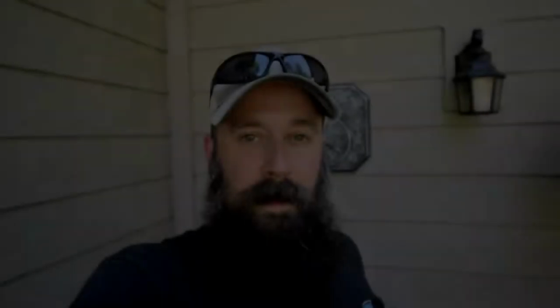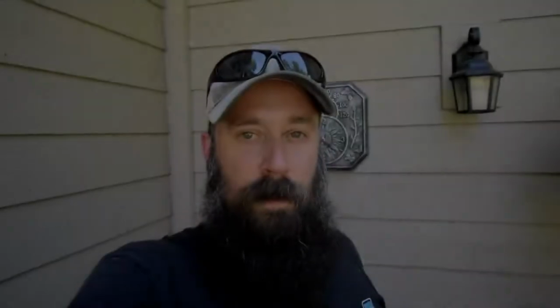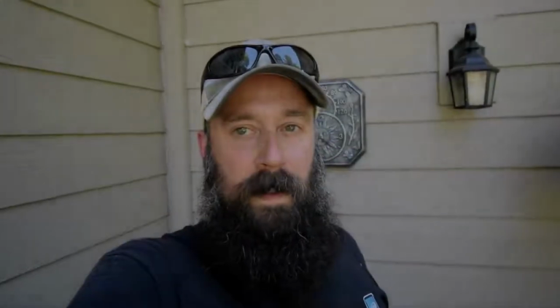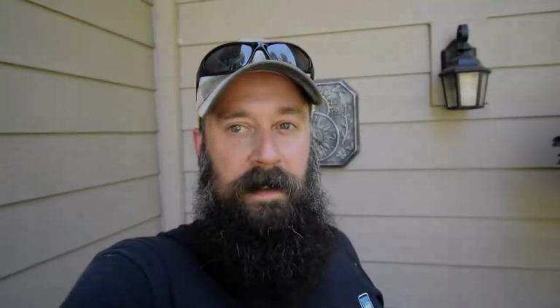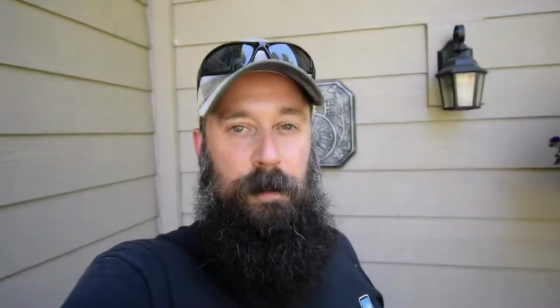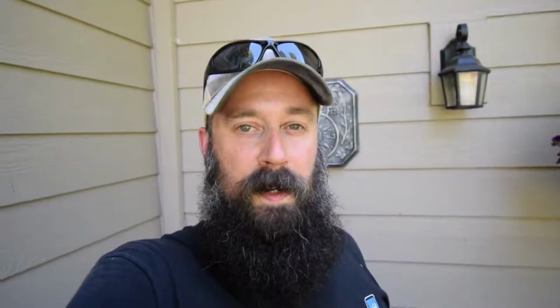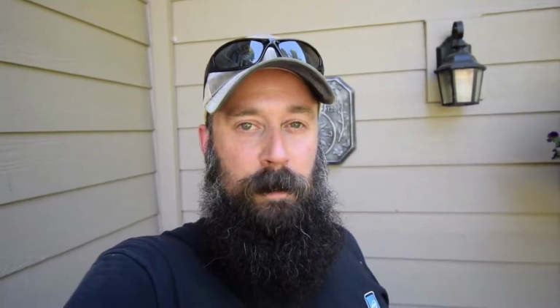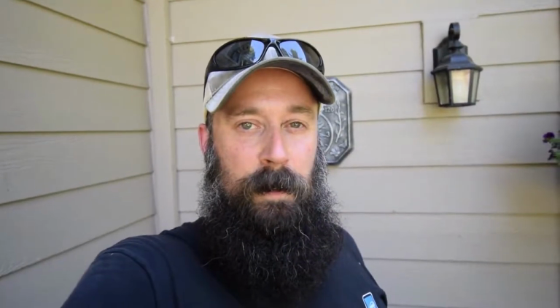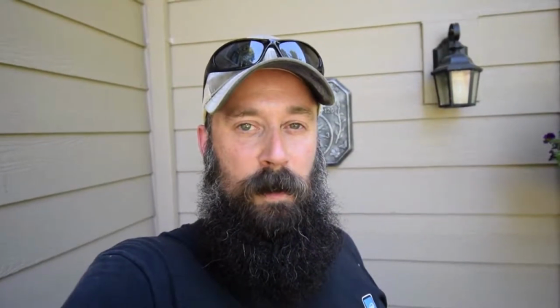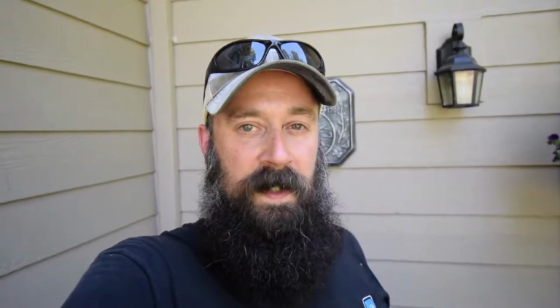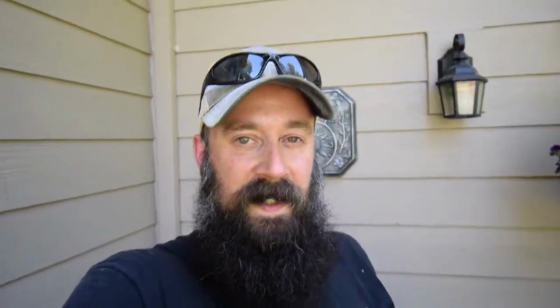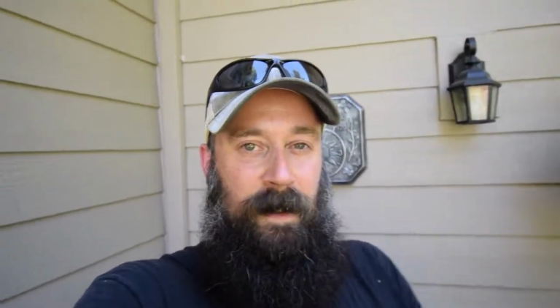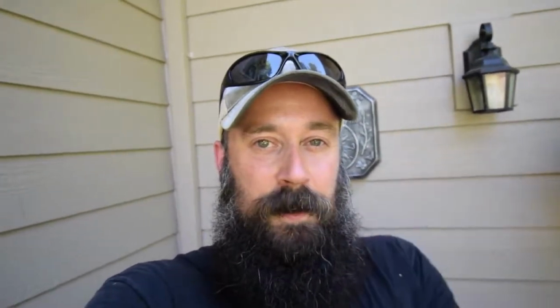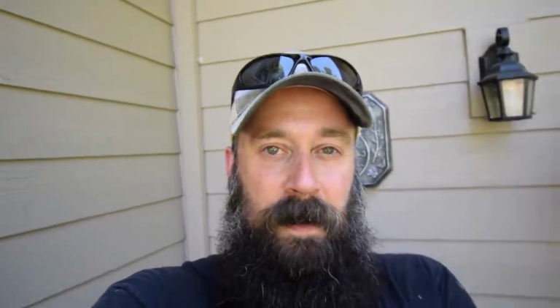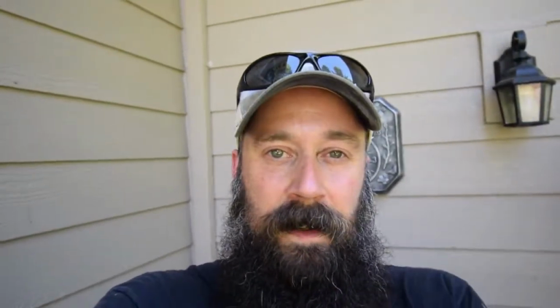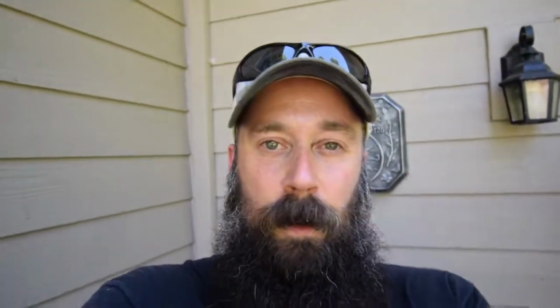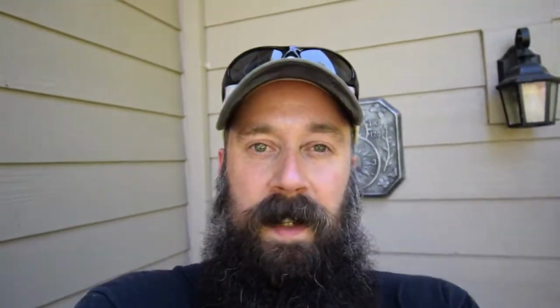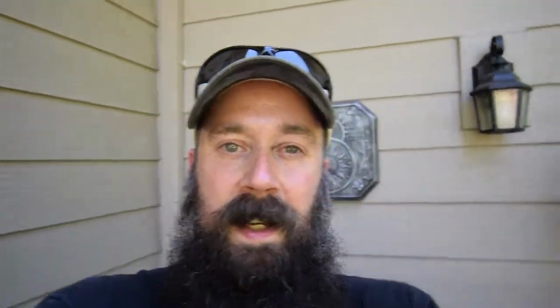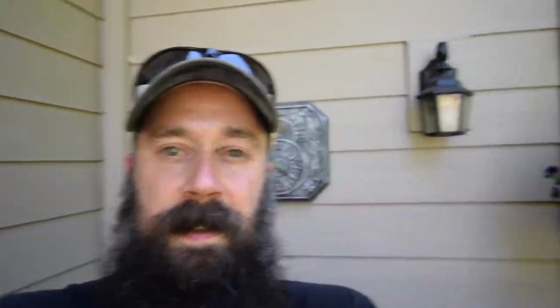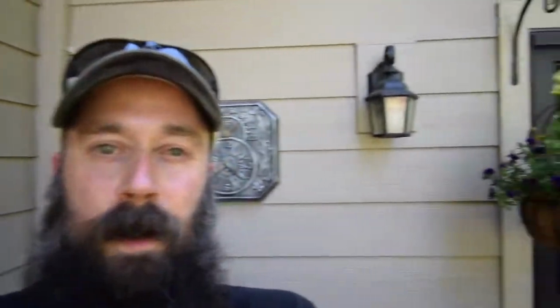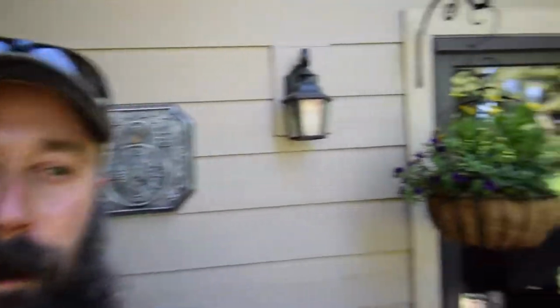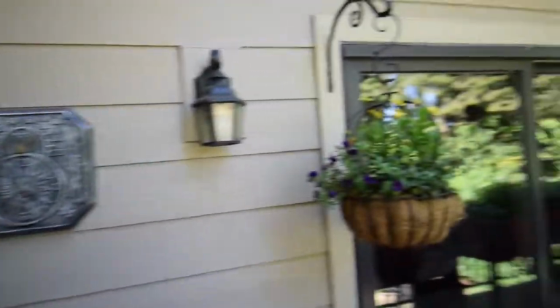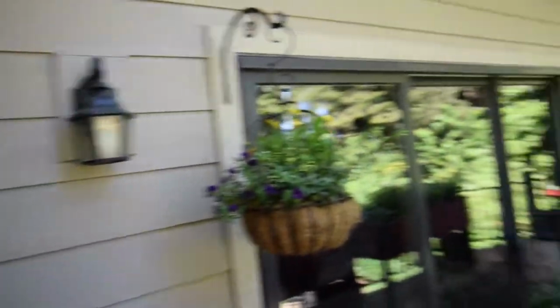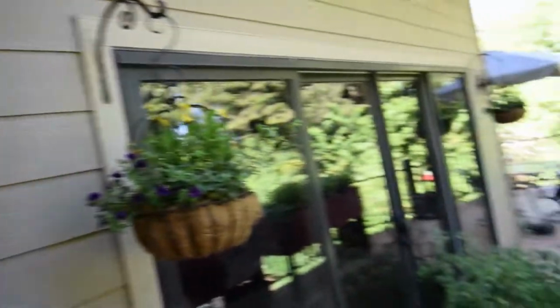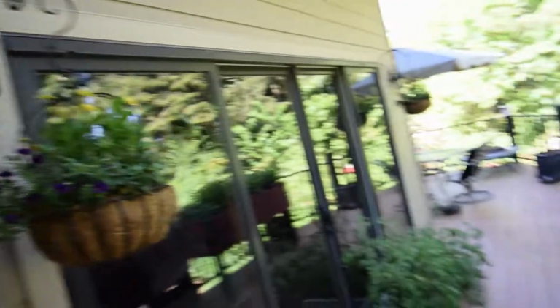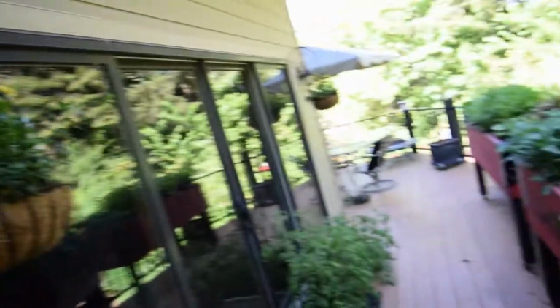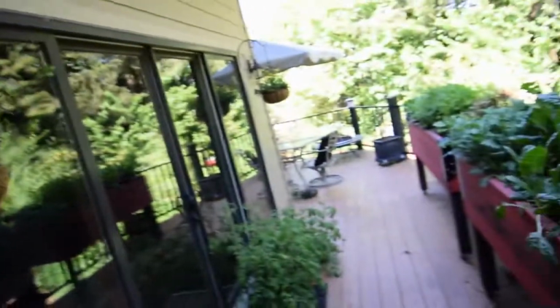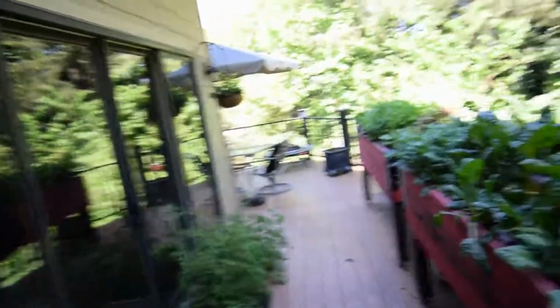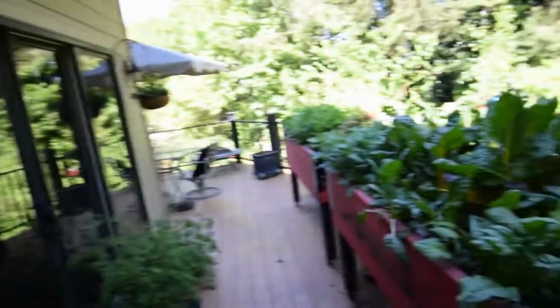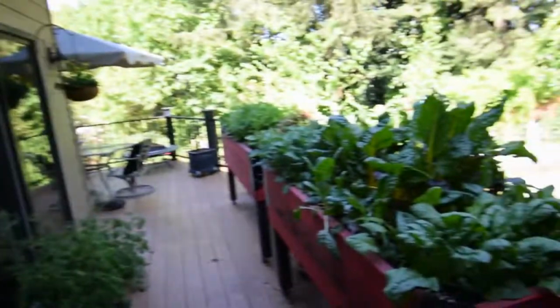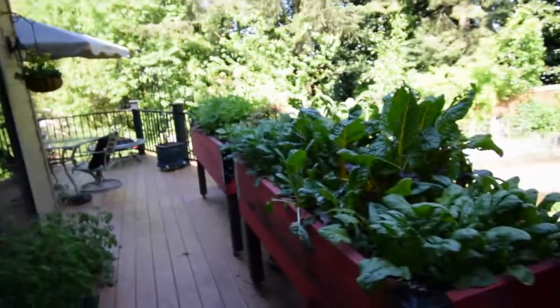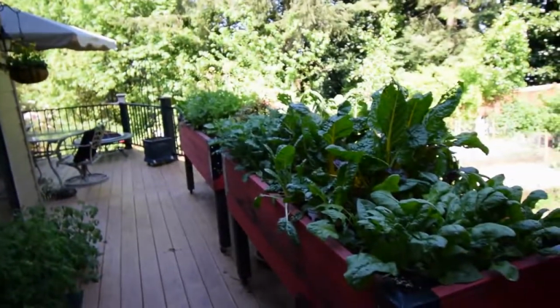Hey everybody, this is Brian from P&B Homesteading. I wanted to show you the Lower Decks garden boxes and how the spinach has really taken off.